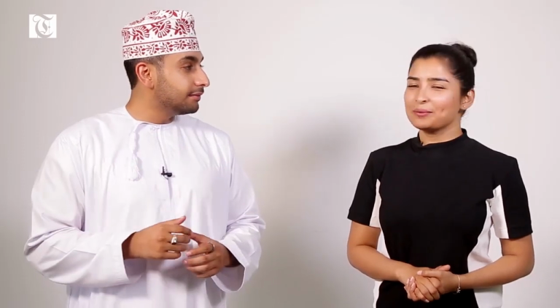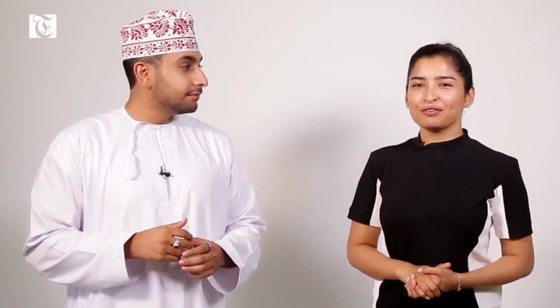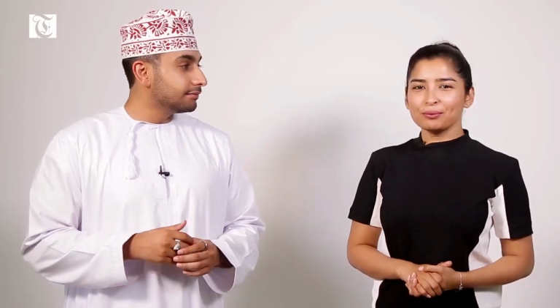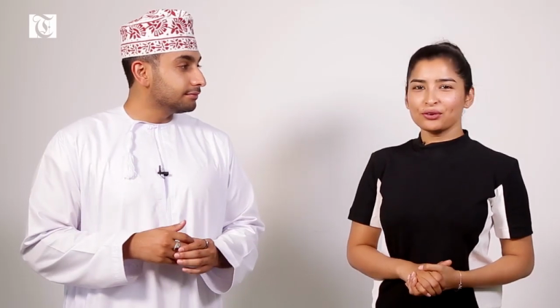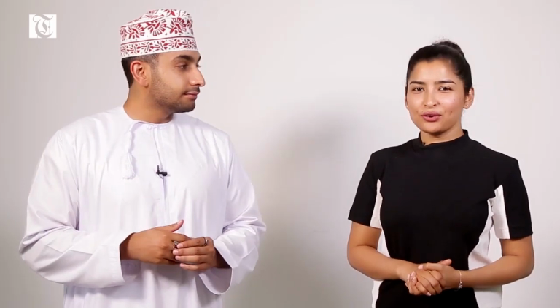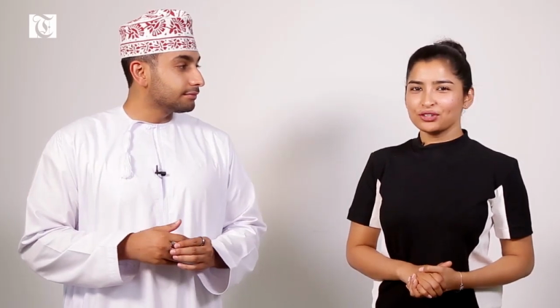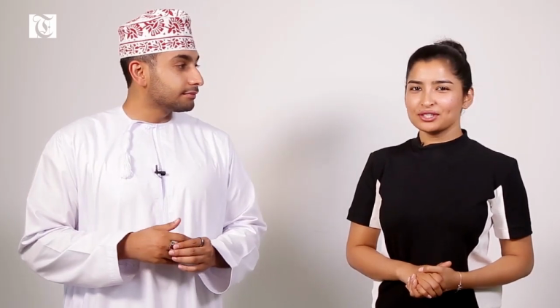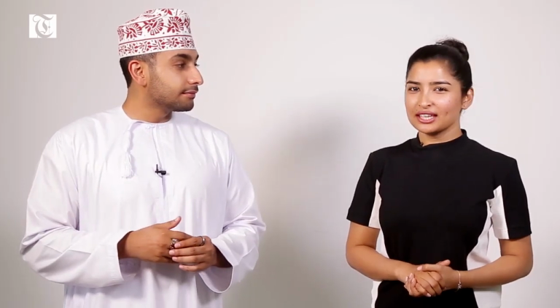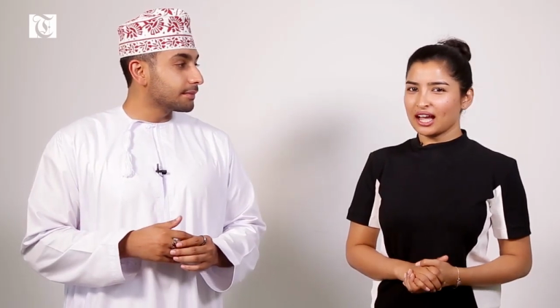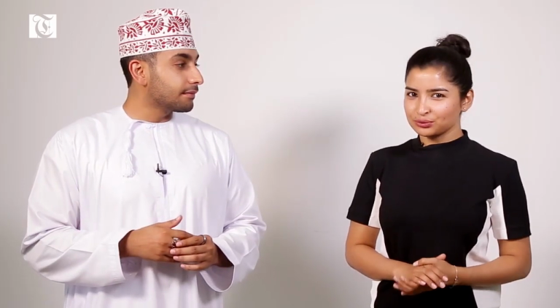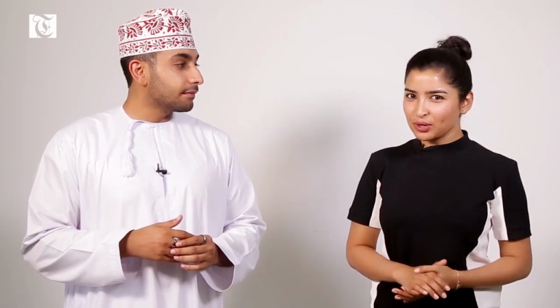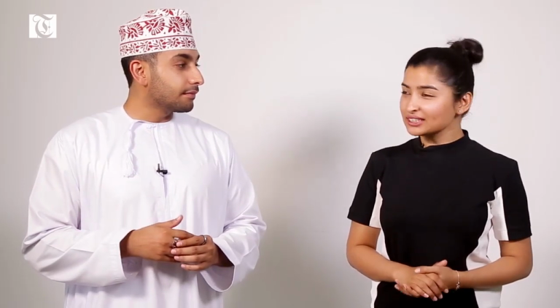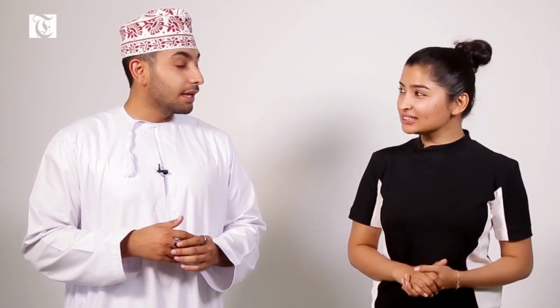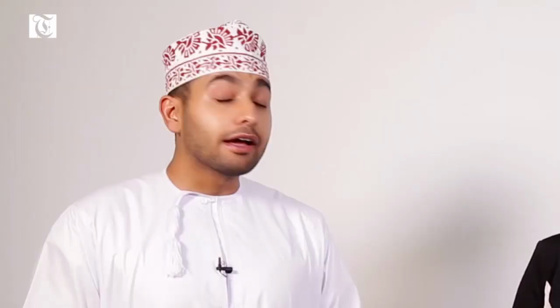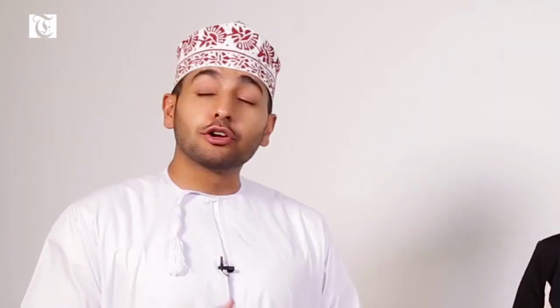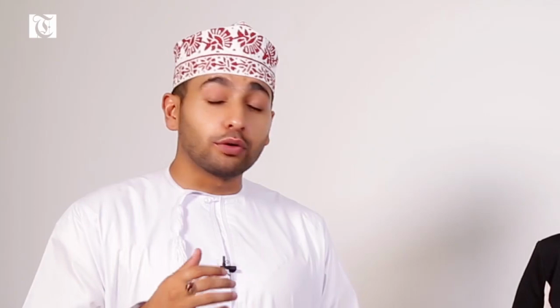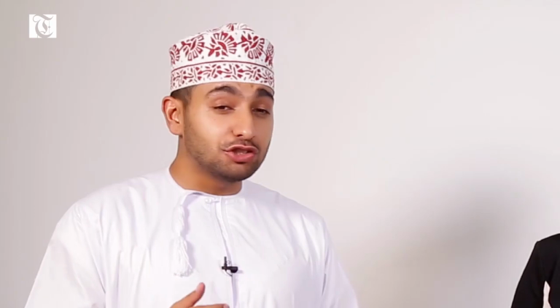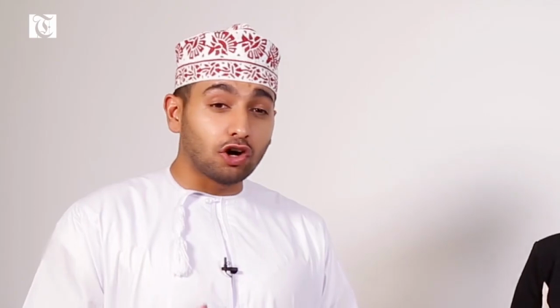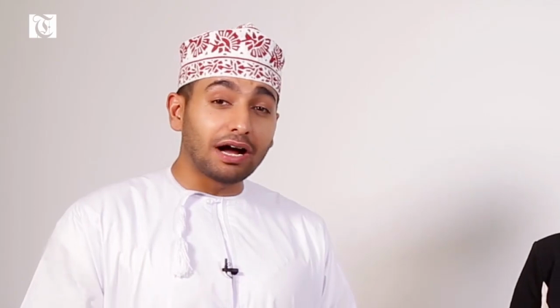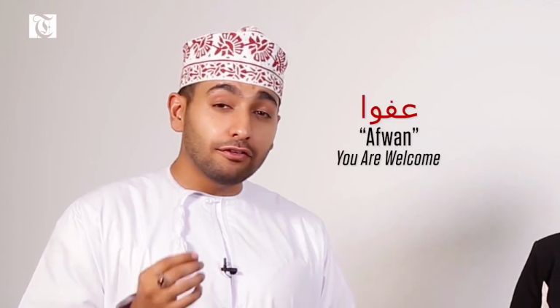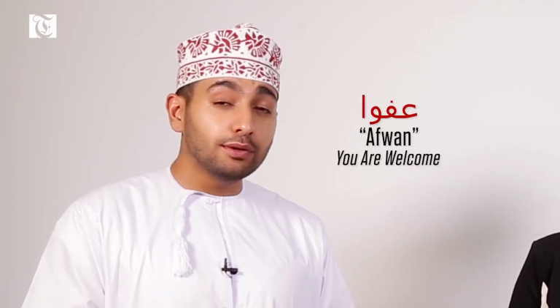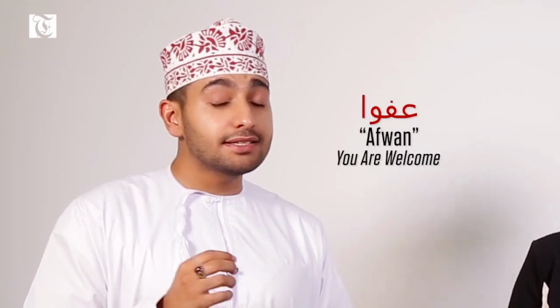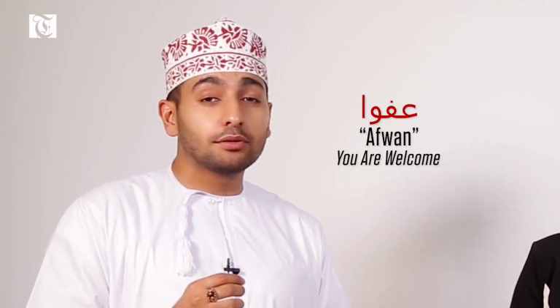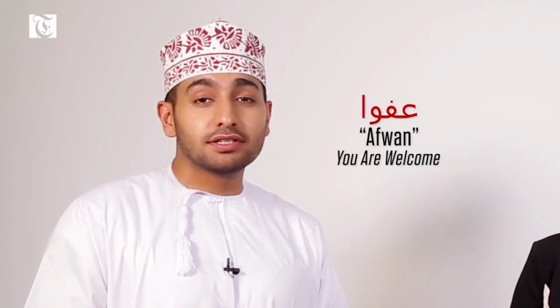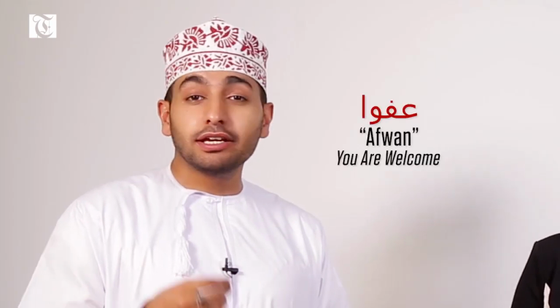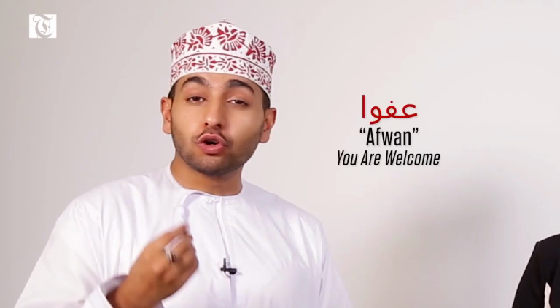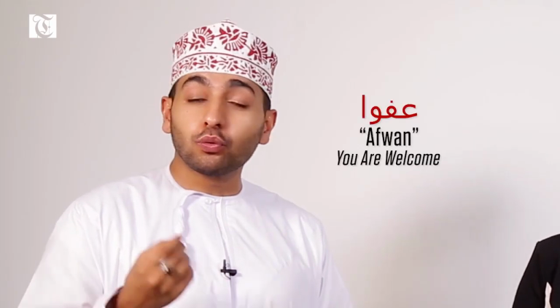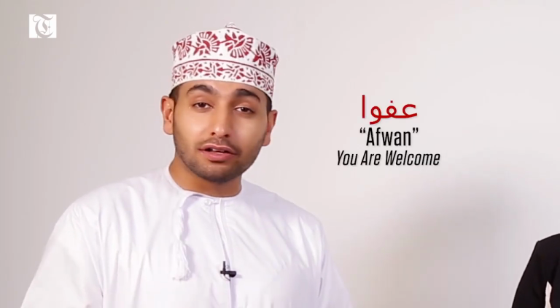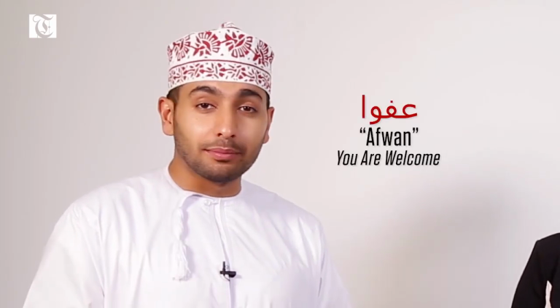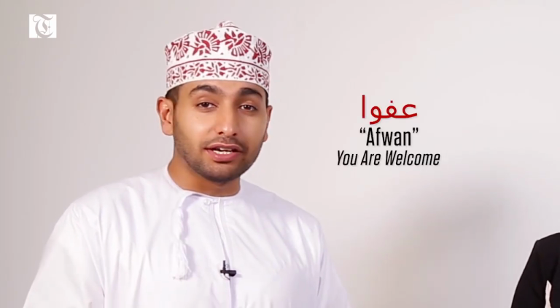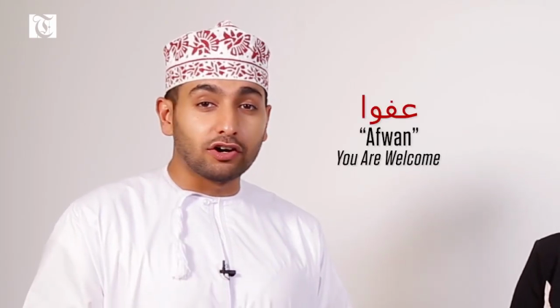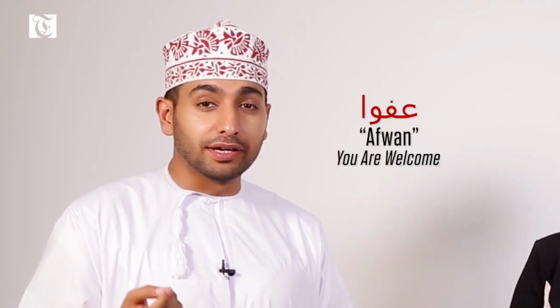If I'm not wrong, you say afwan. Great job — afwan is how to say you're welcome in Arabic.